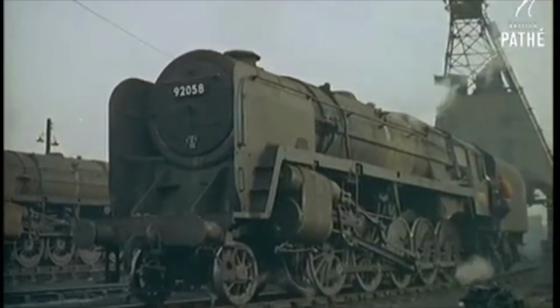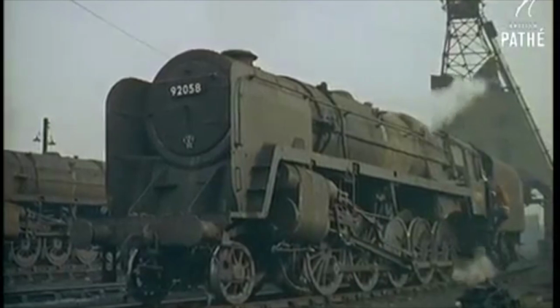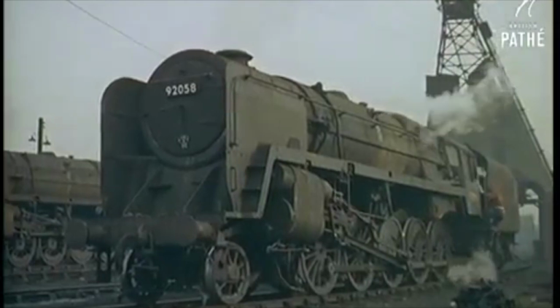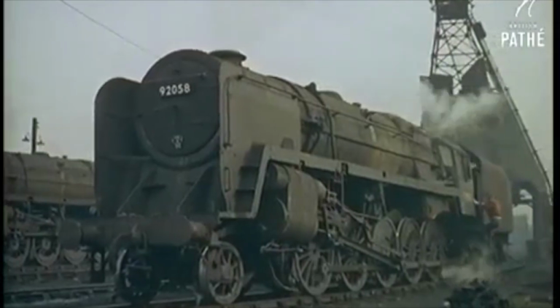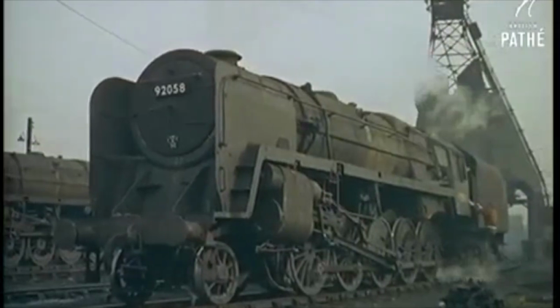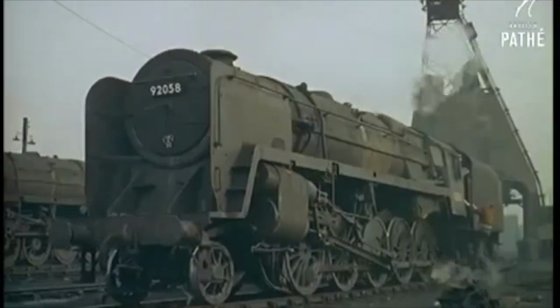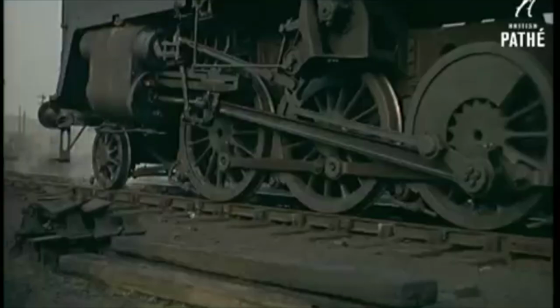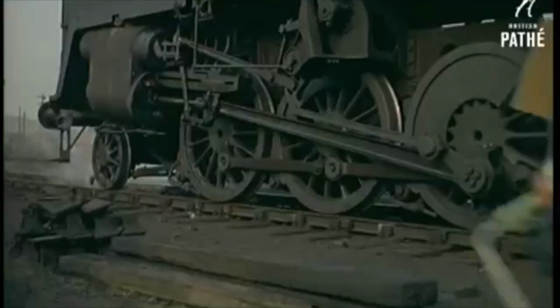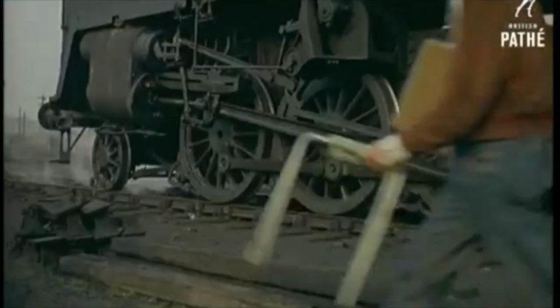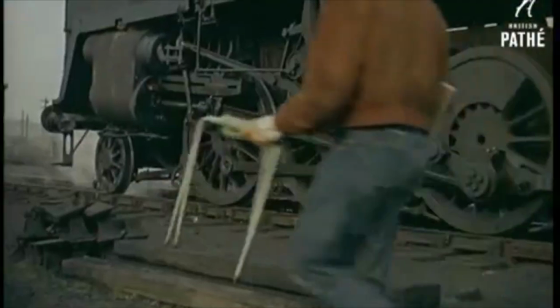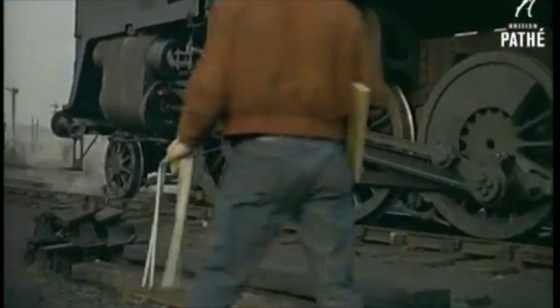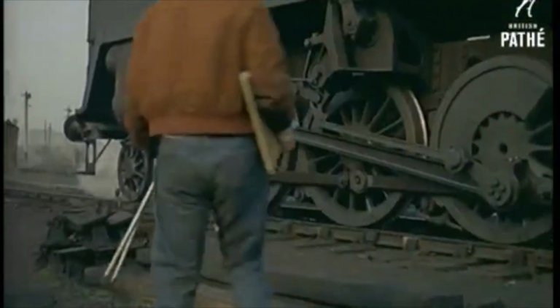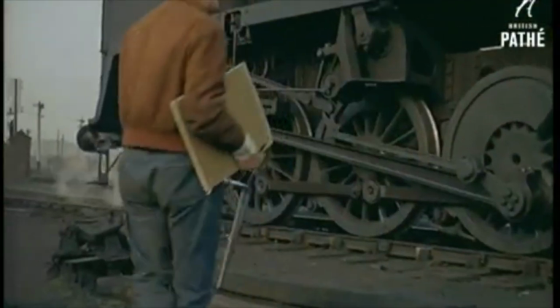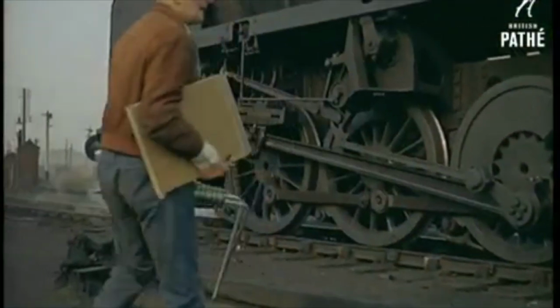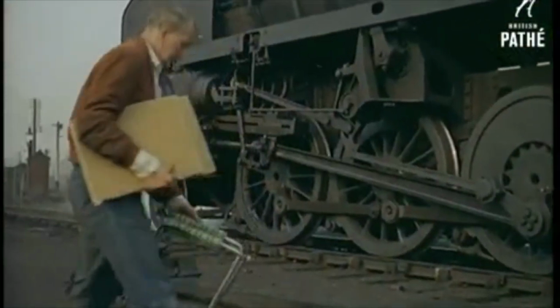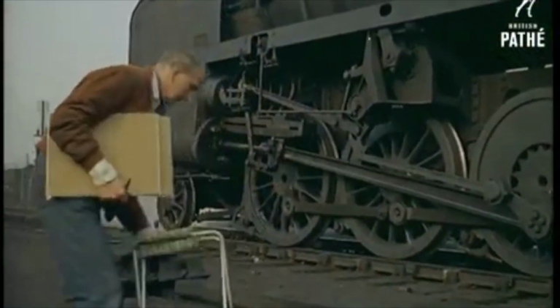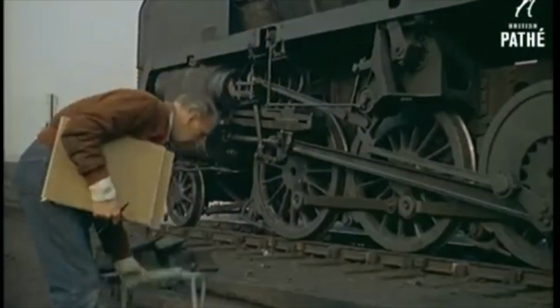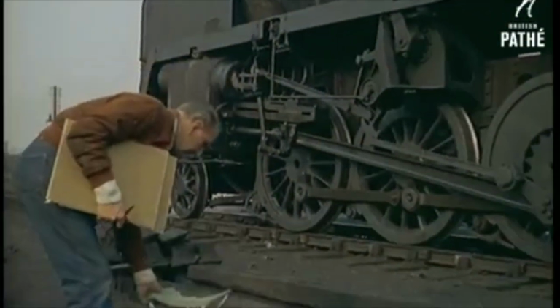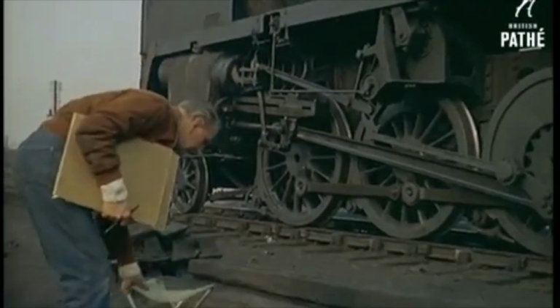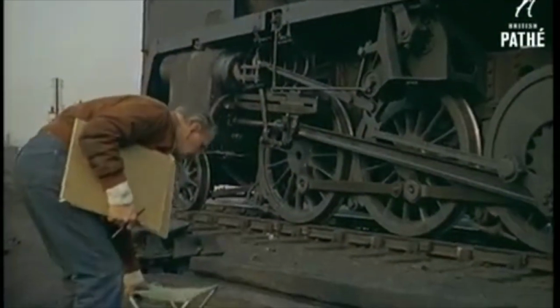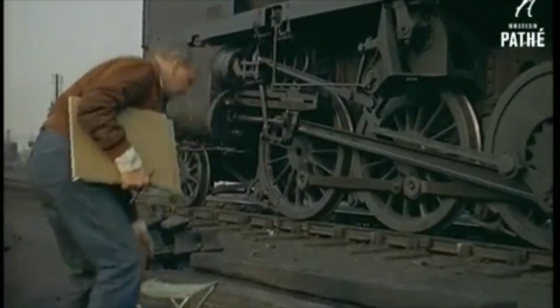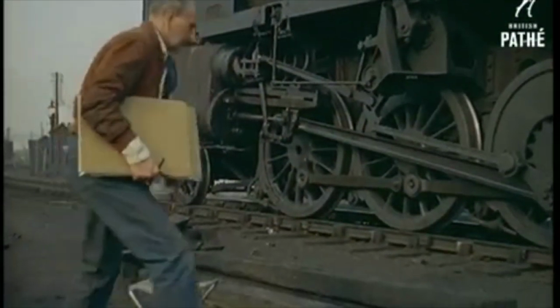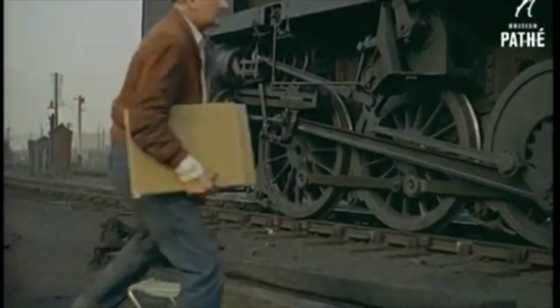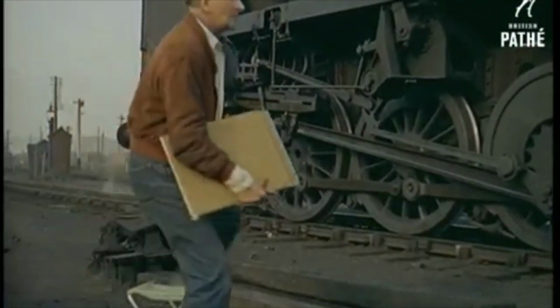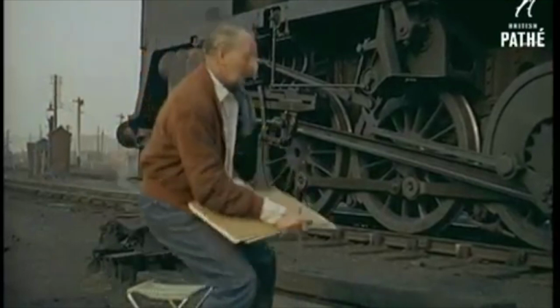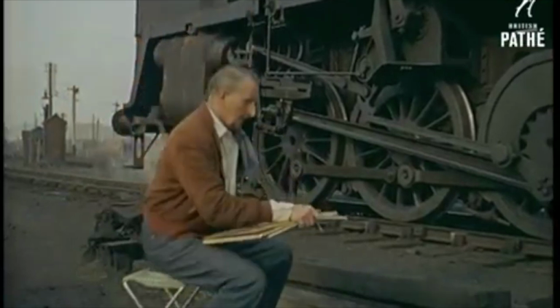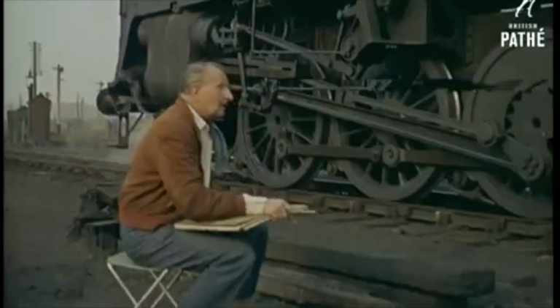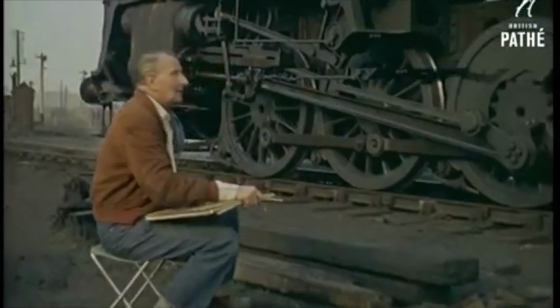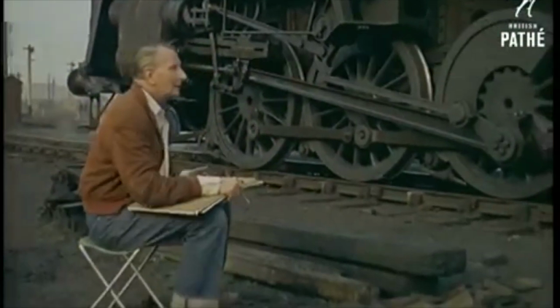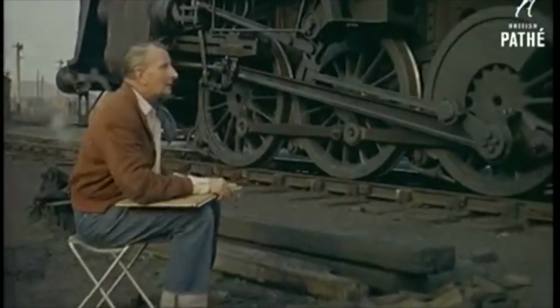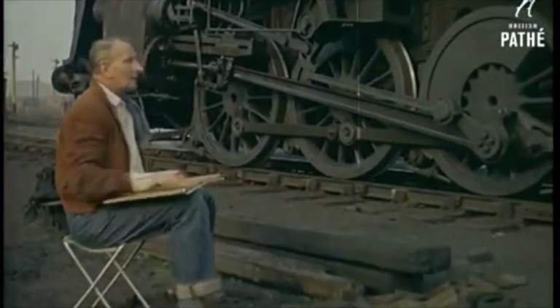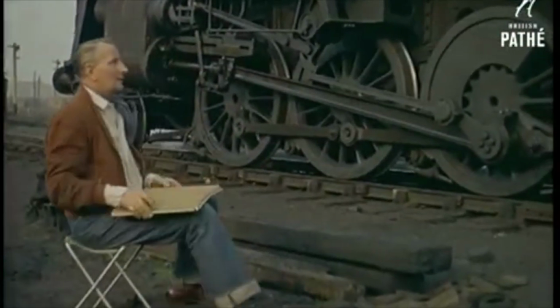Although the Condor is to be the centrepiece of the composition, steam trains are also included and they receive as much attention as the star of the show.